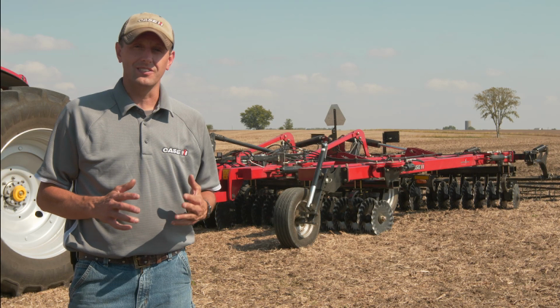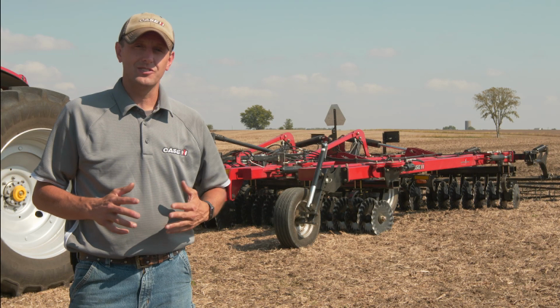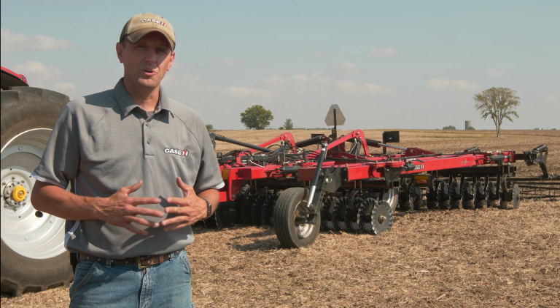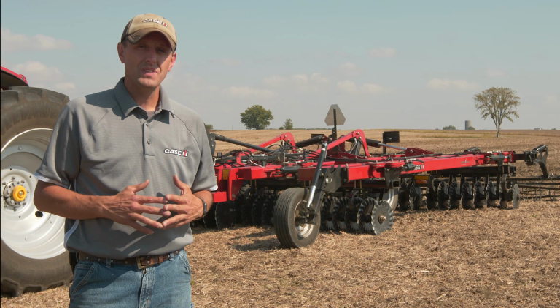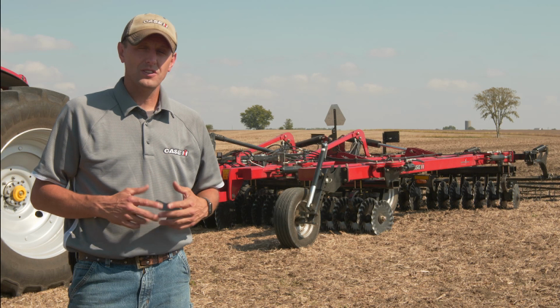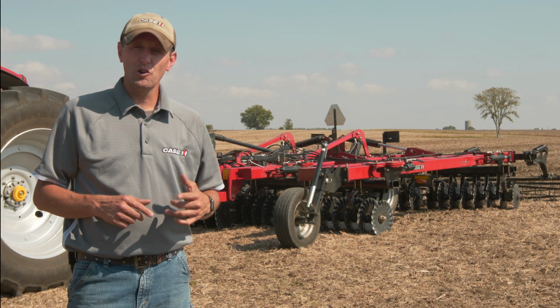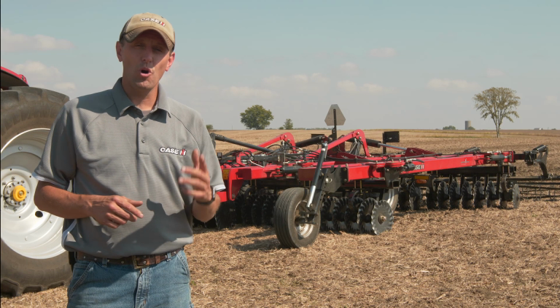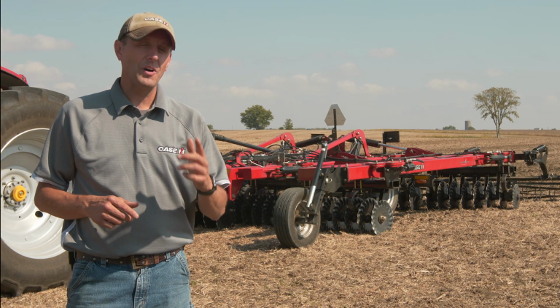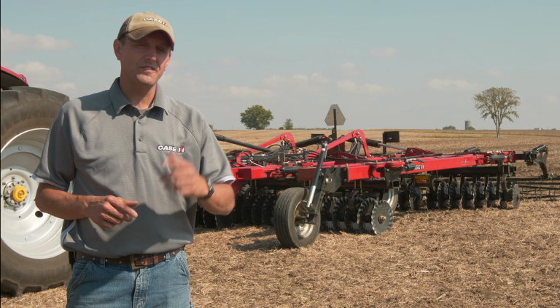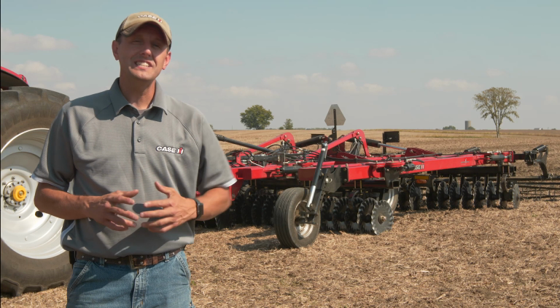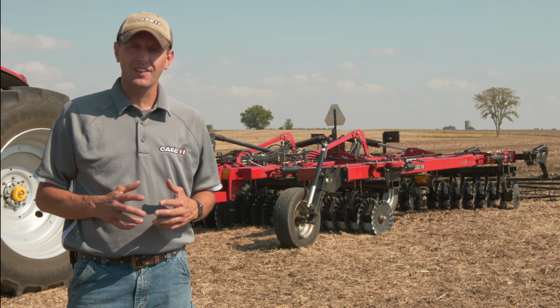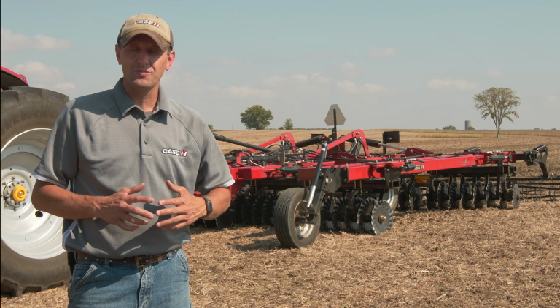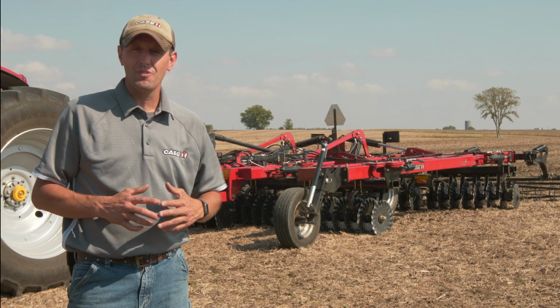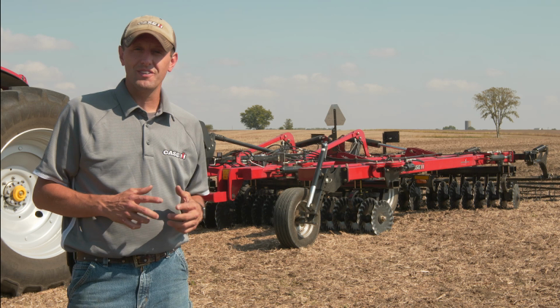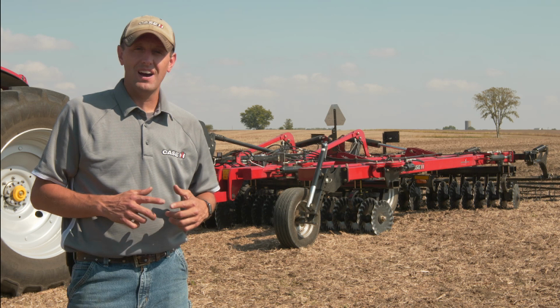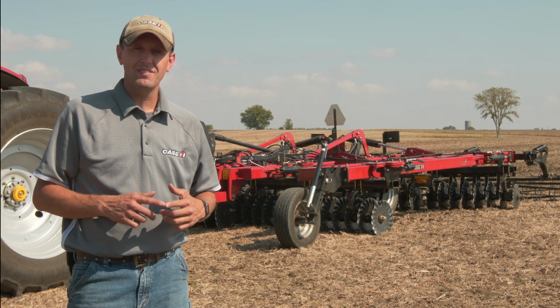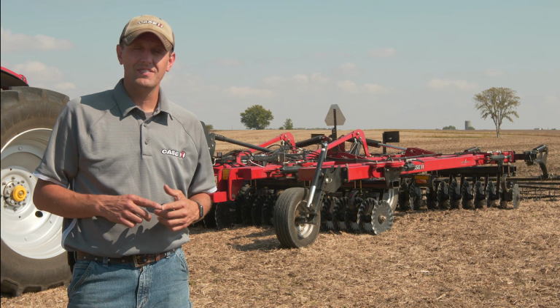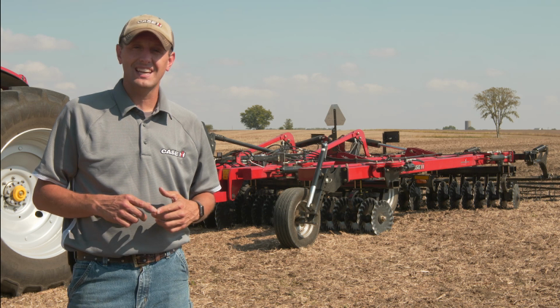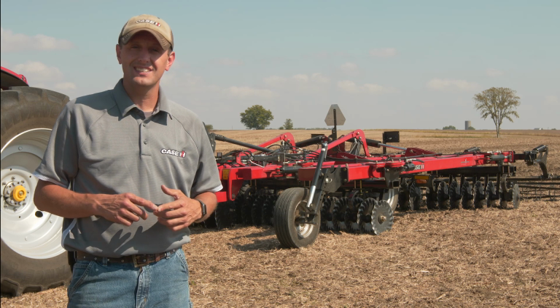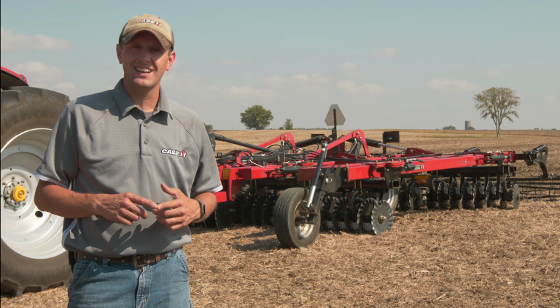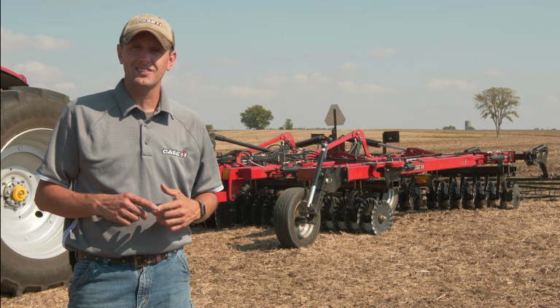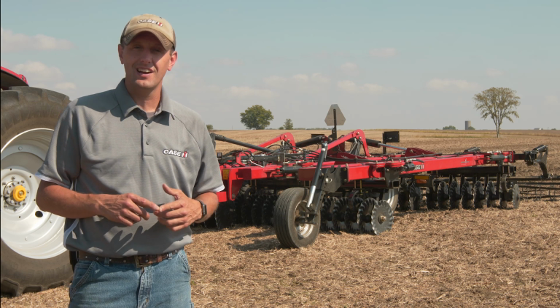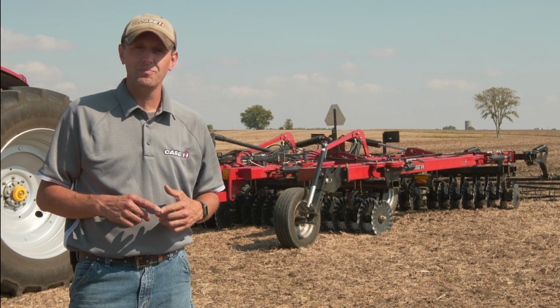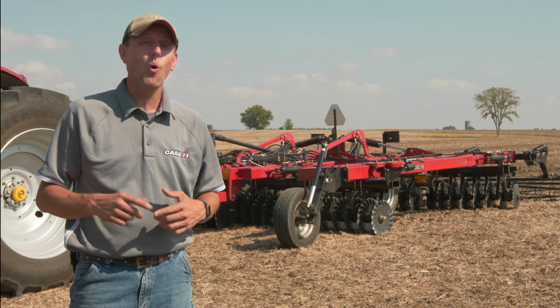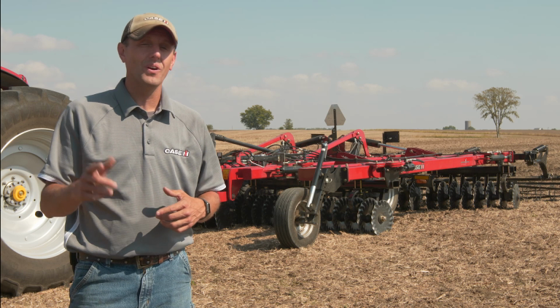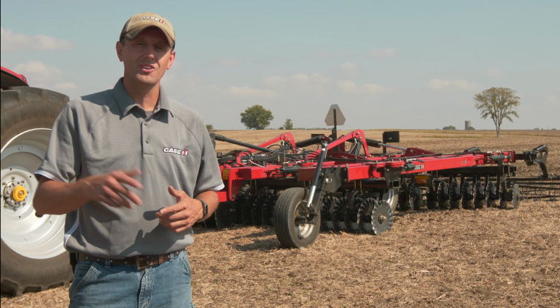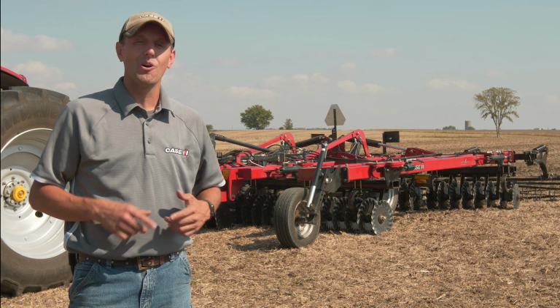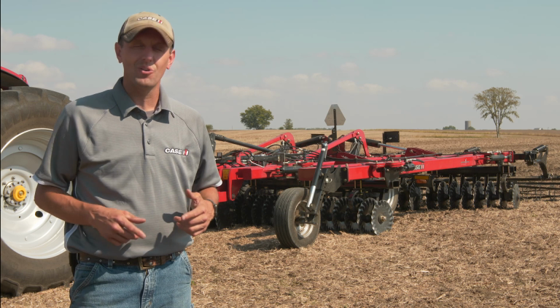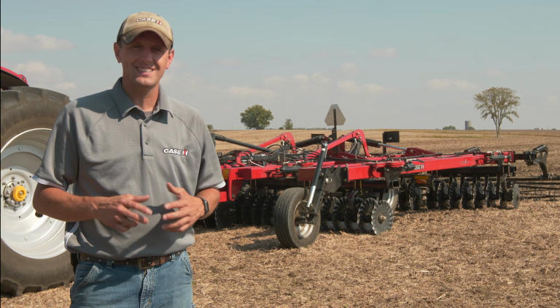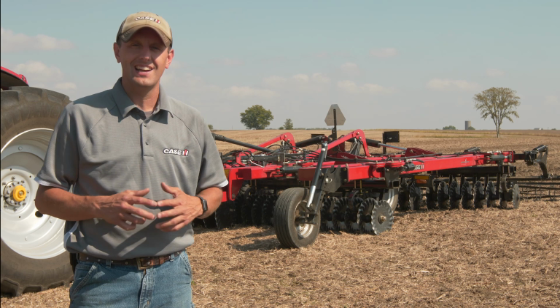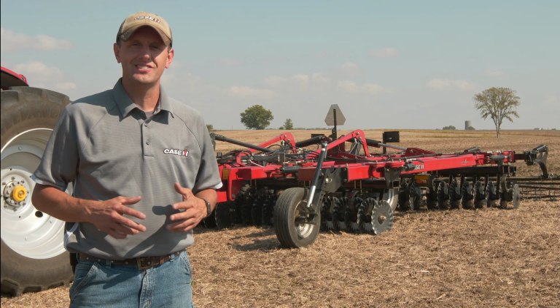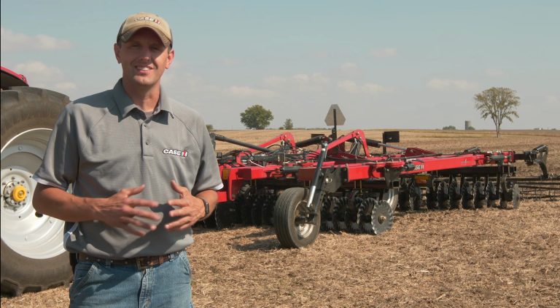To learn more about the VT Flex 435, visit caseih.com or your local Case IH dealer.